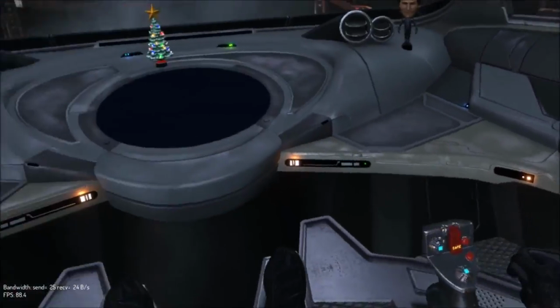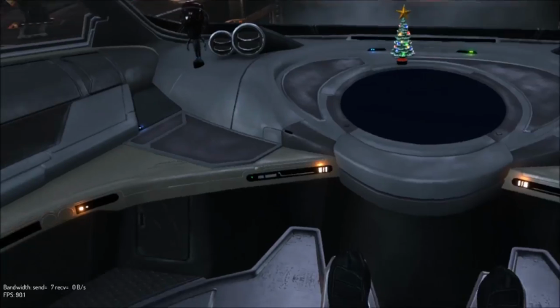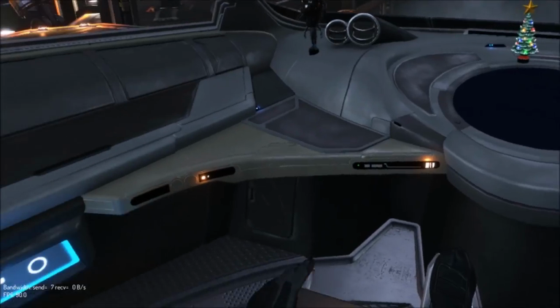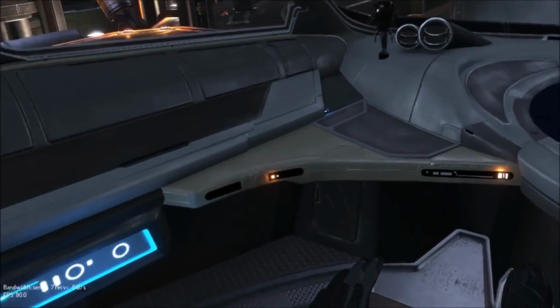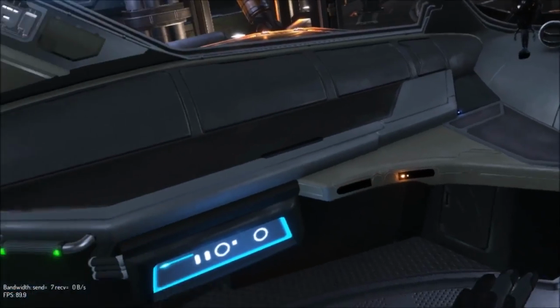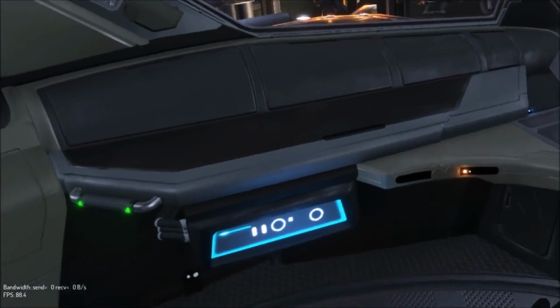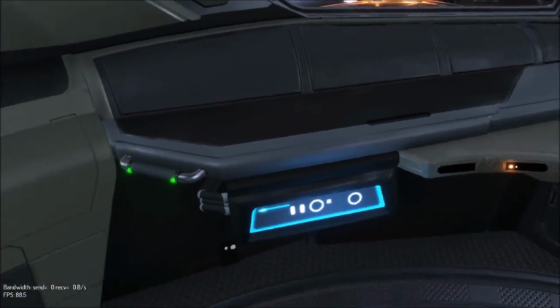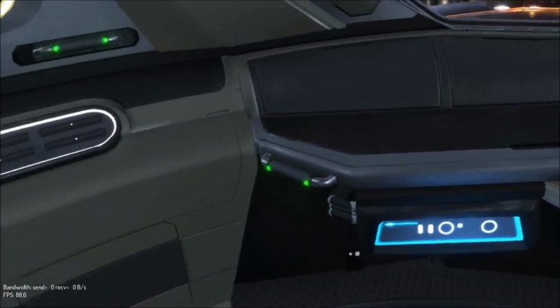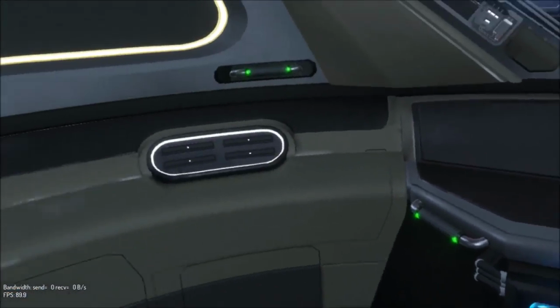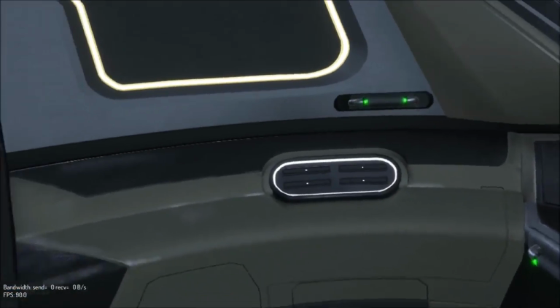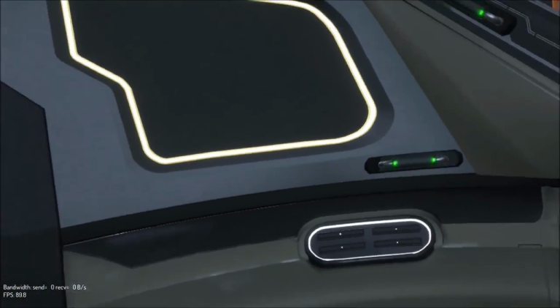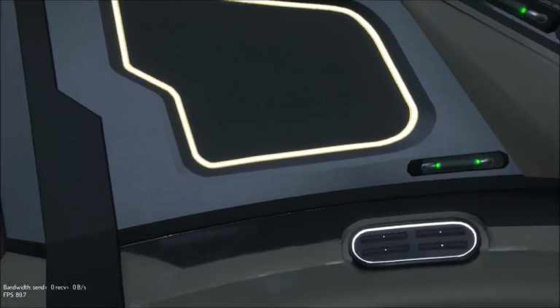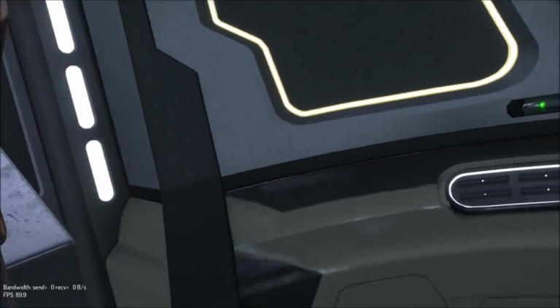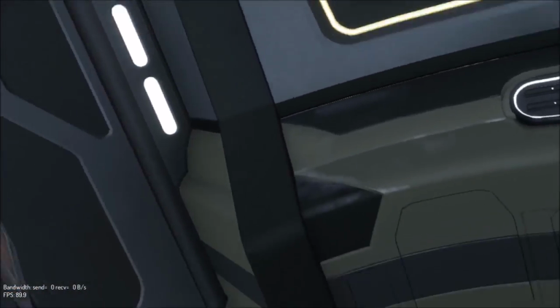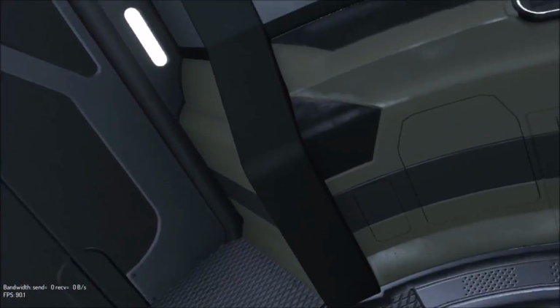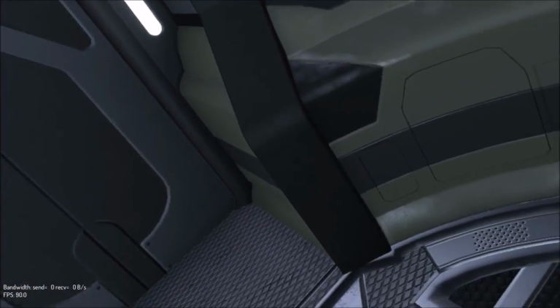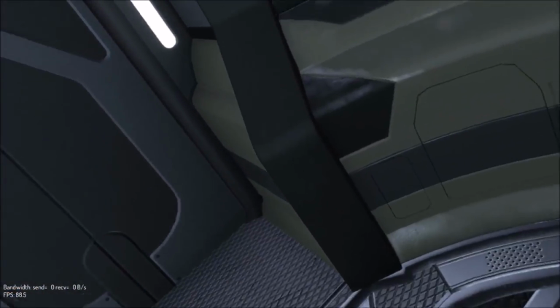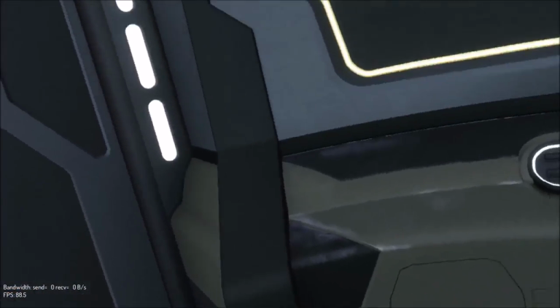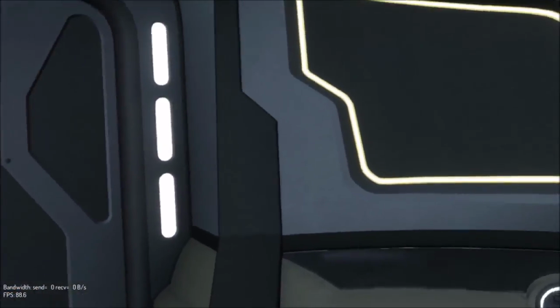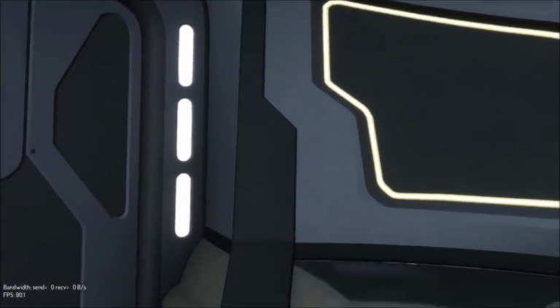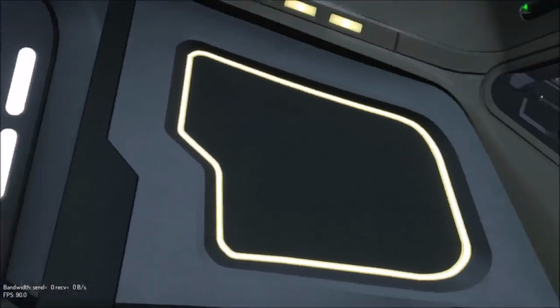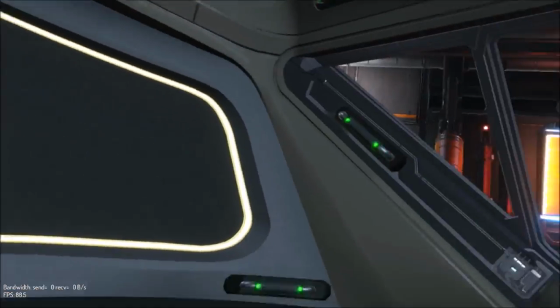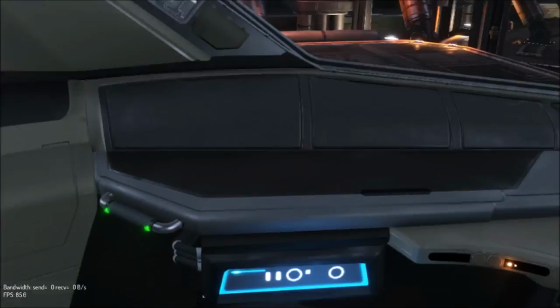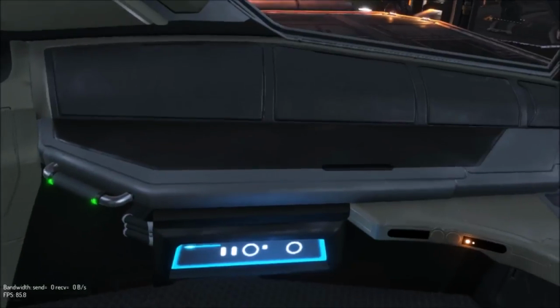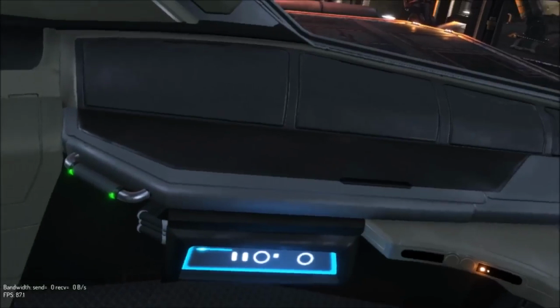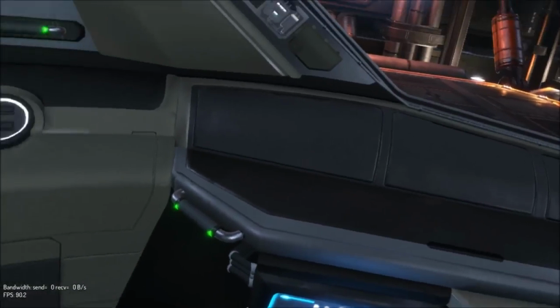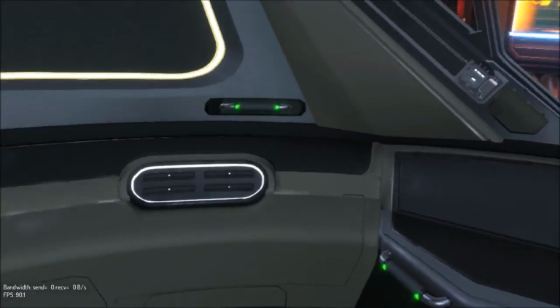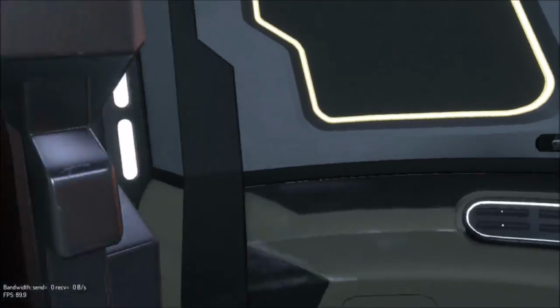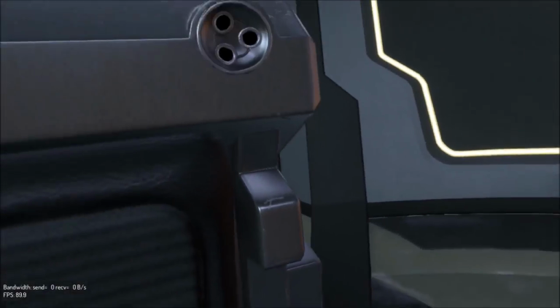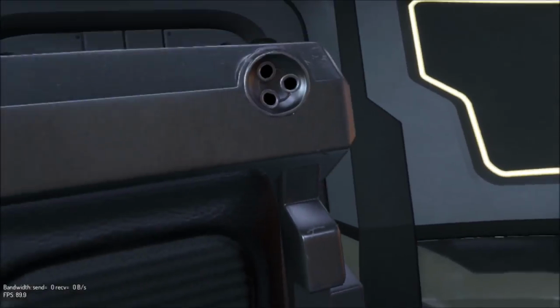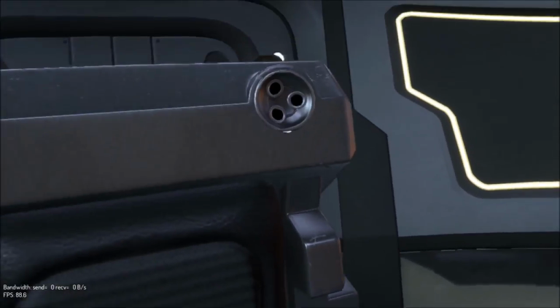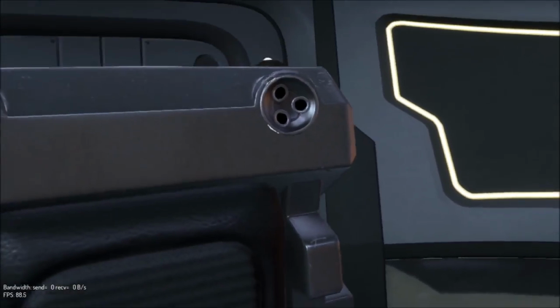This cockpit is quite cool — a very, very small cockpit. Let me just try and move around a bit.